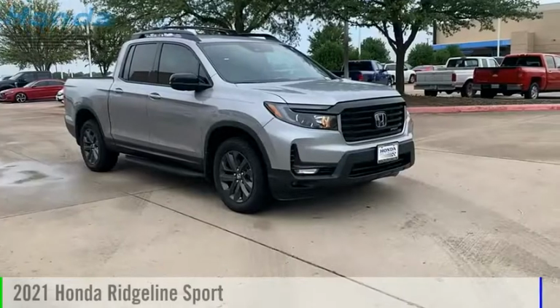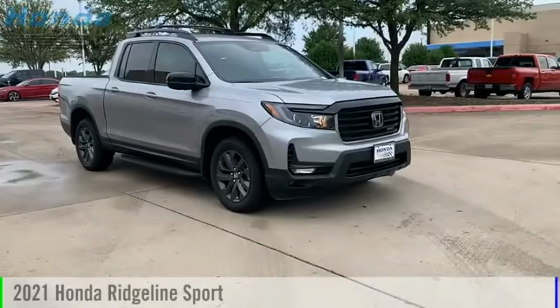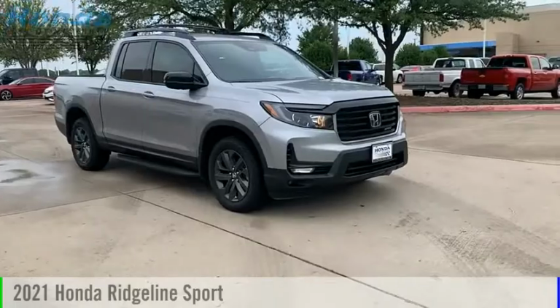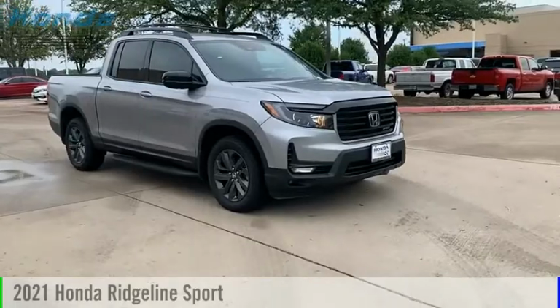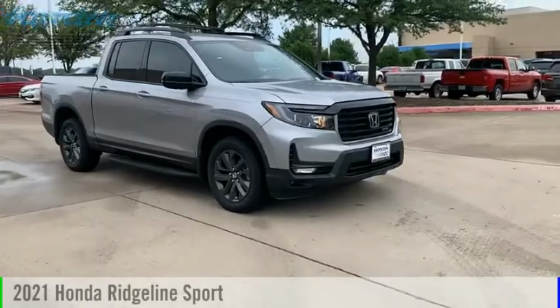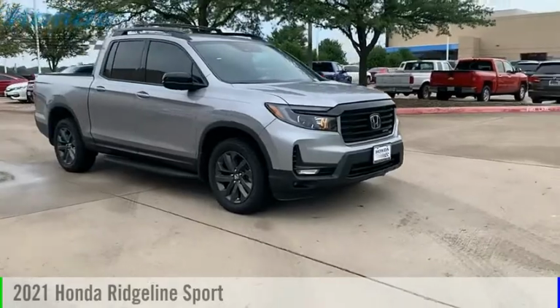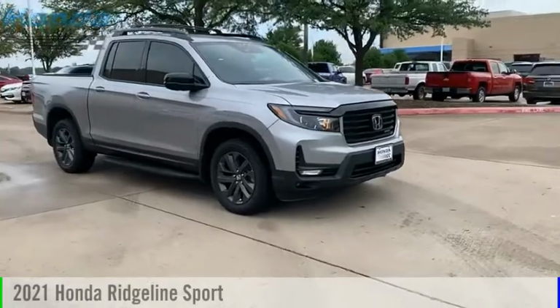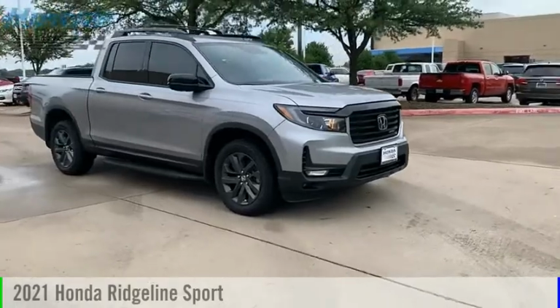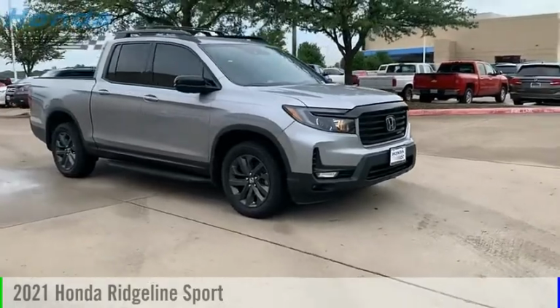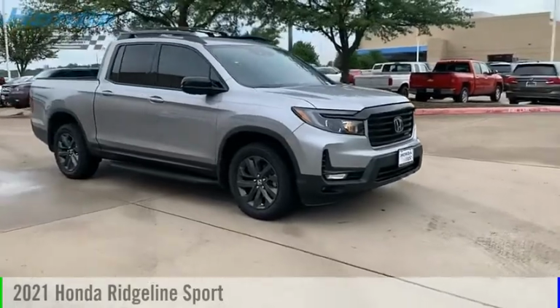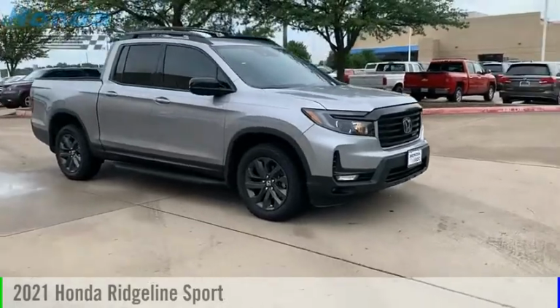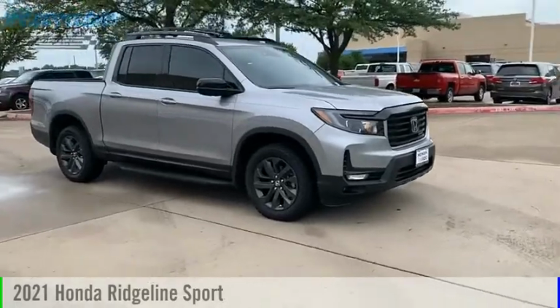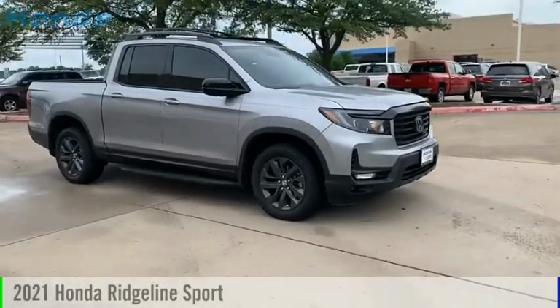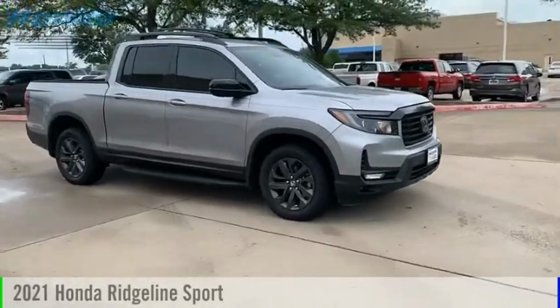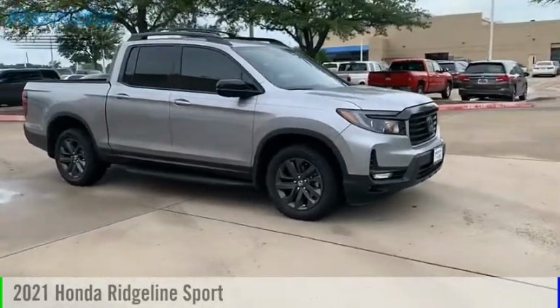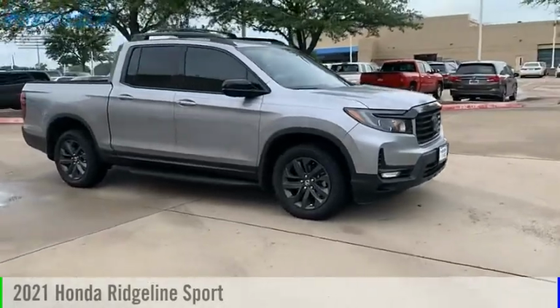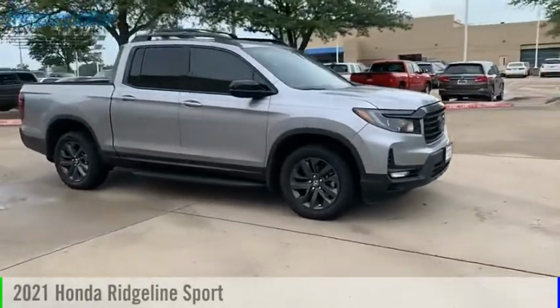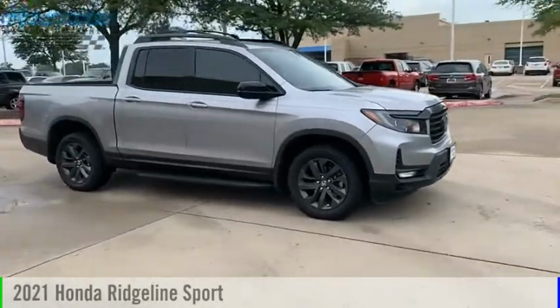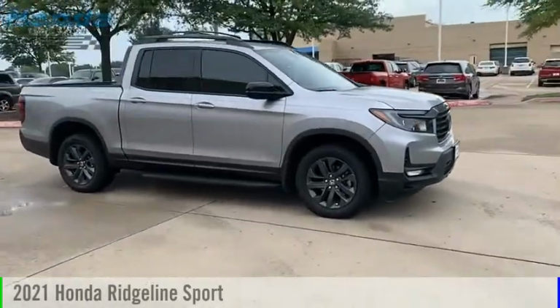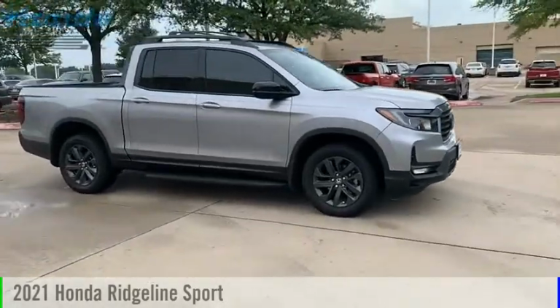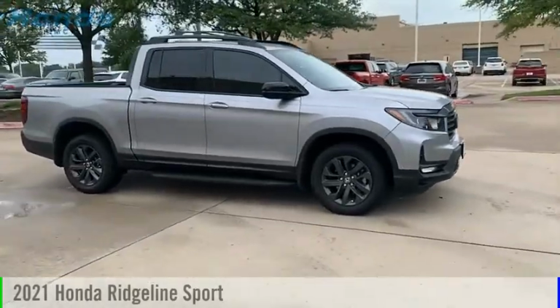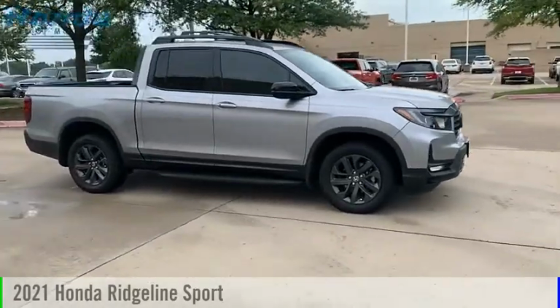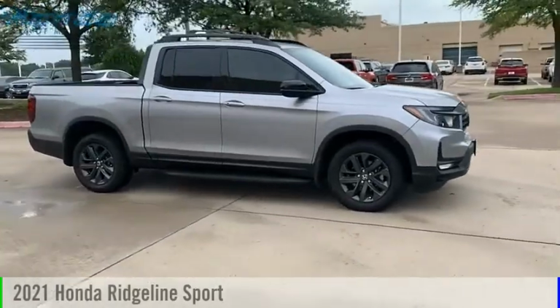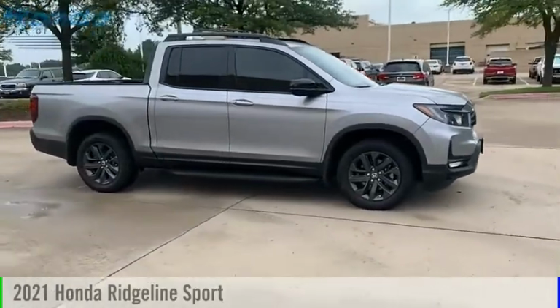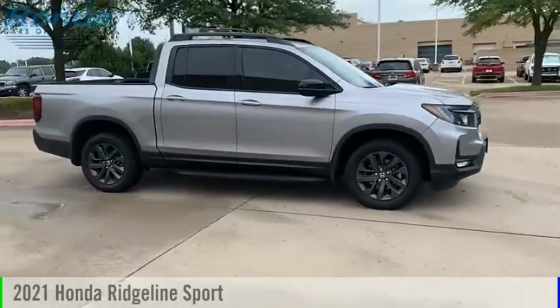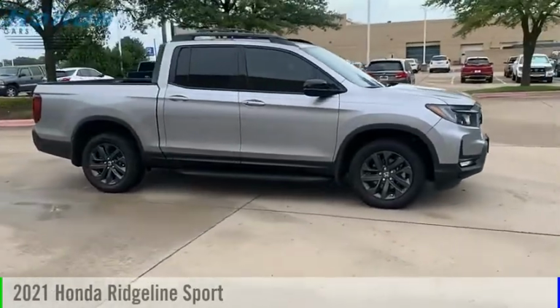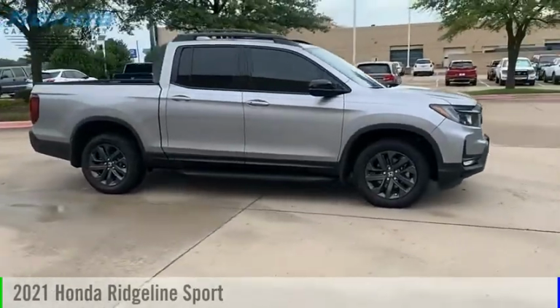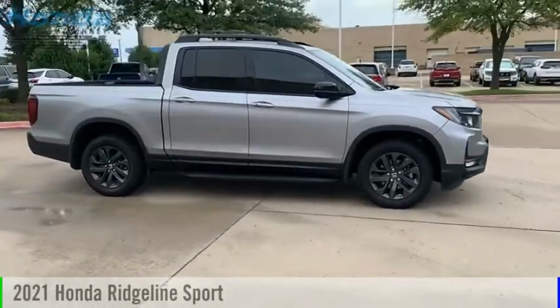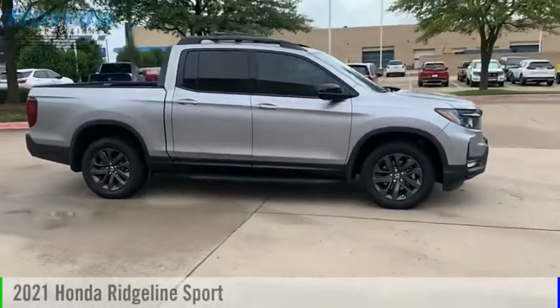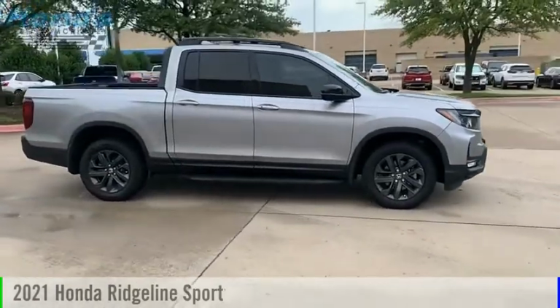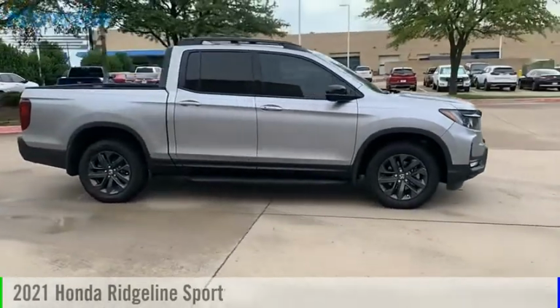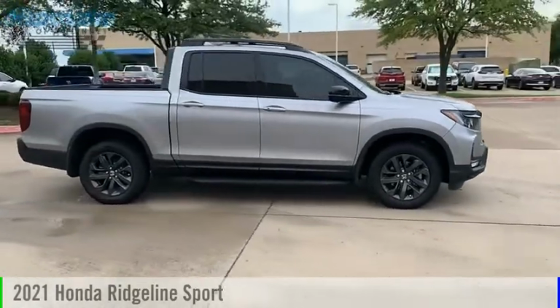Looking for the right vehicle? Check out the 2021 Ridgeline.